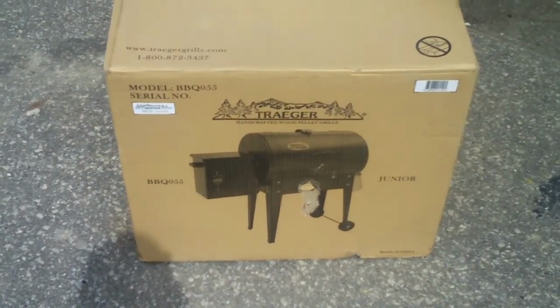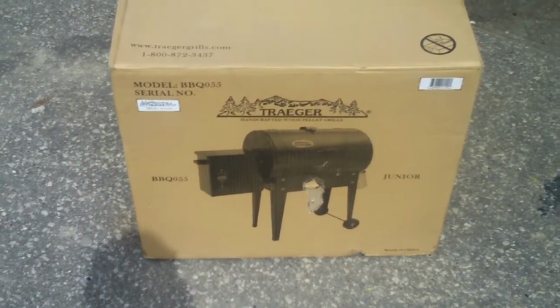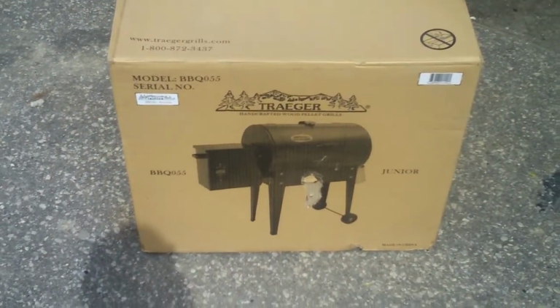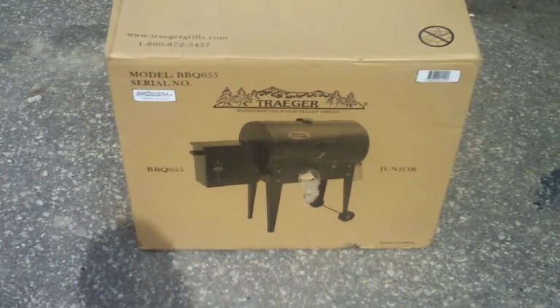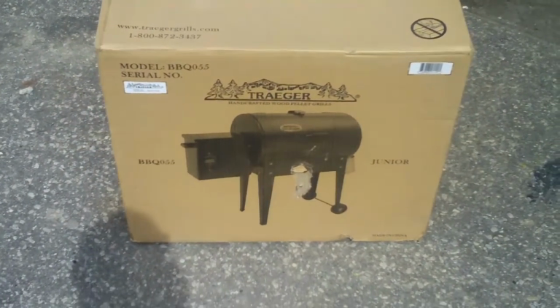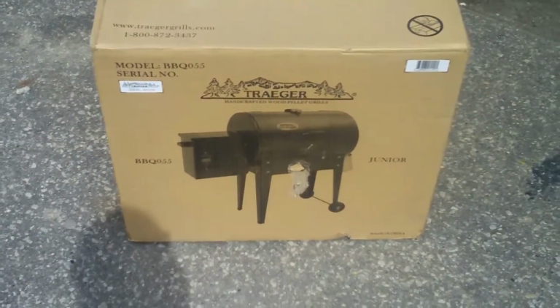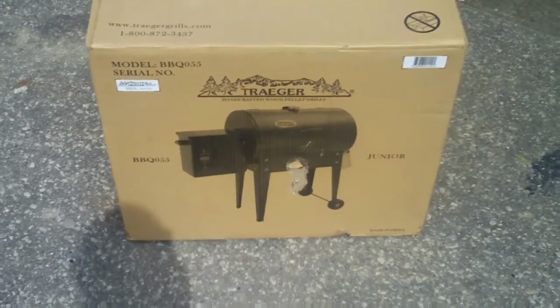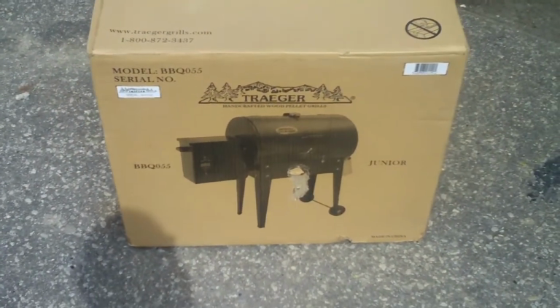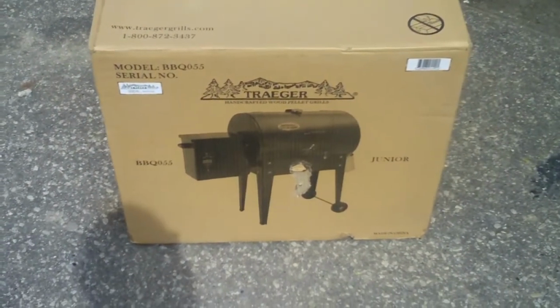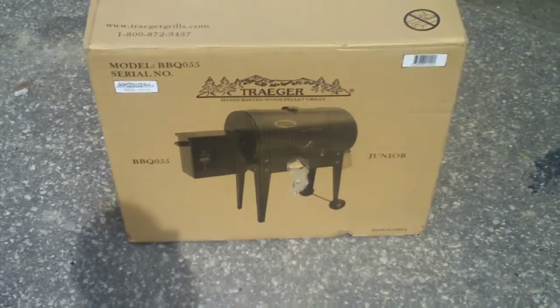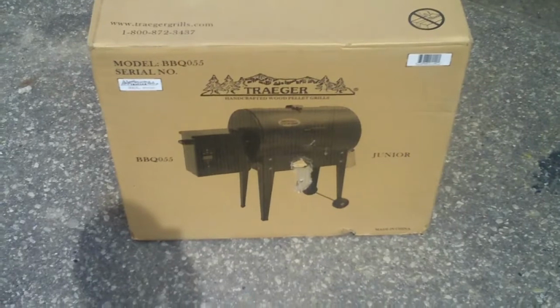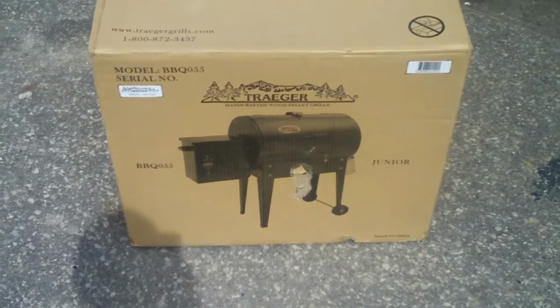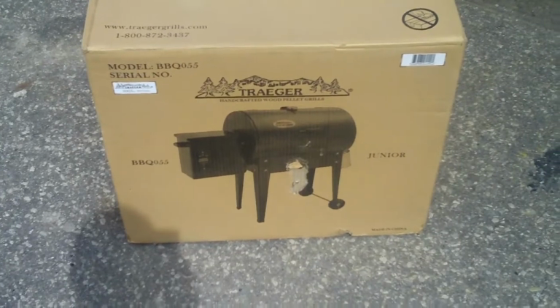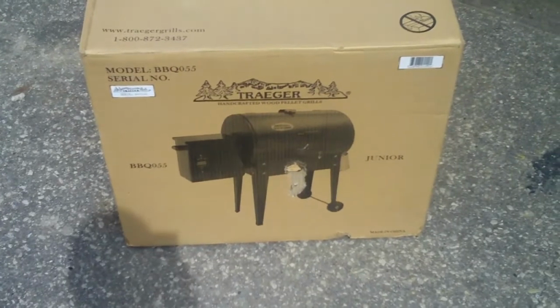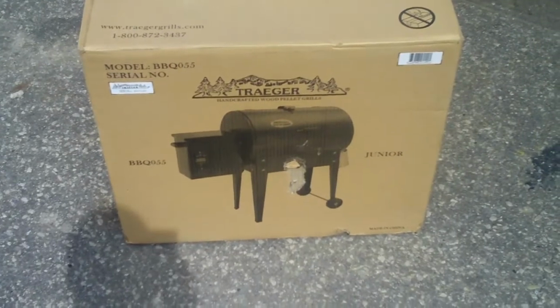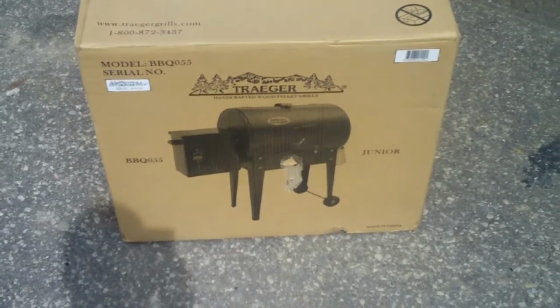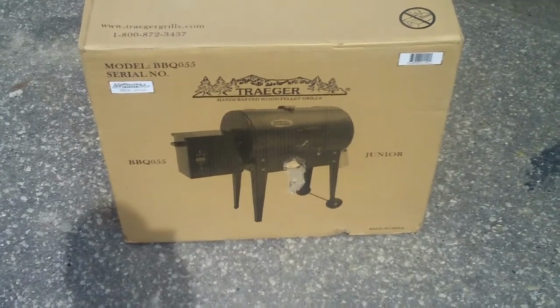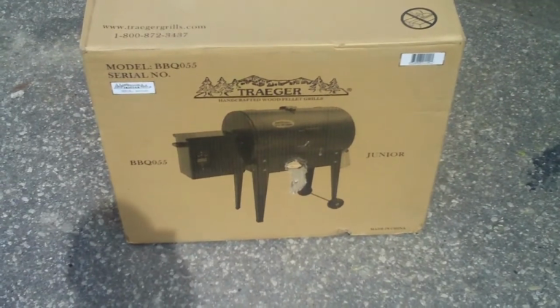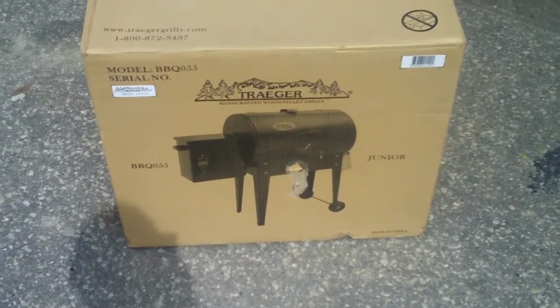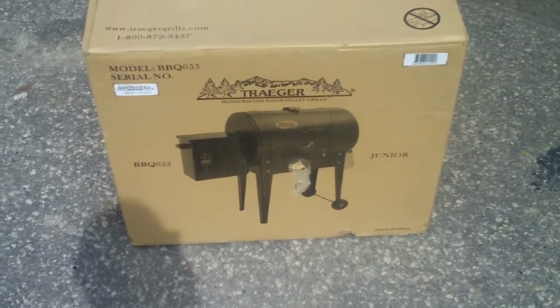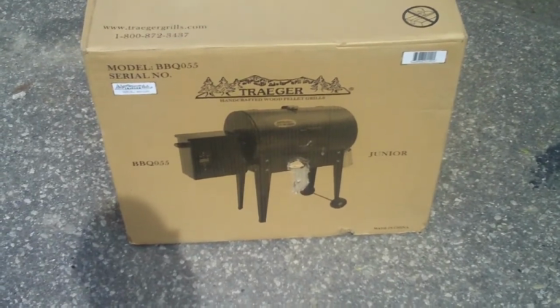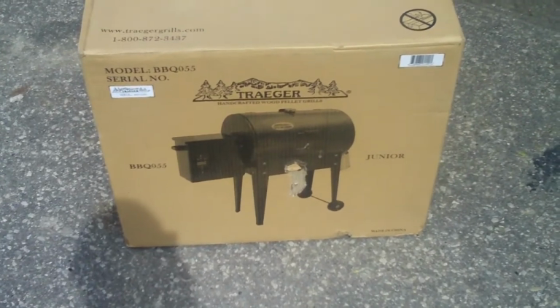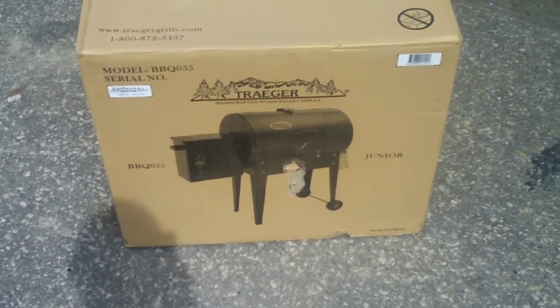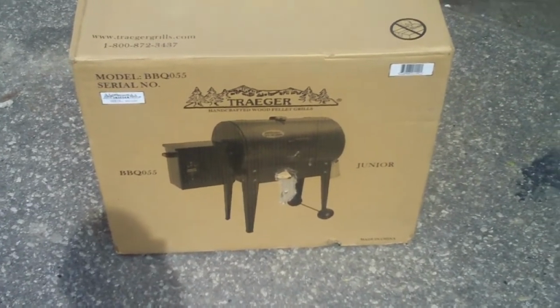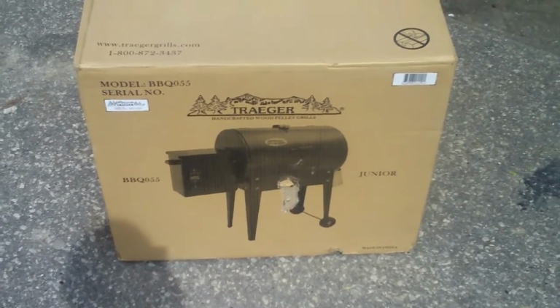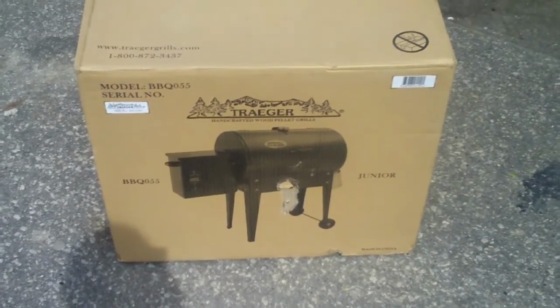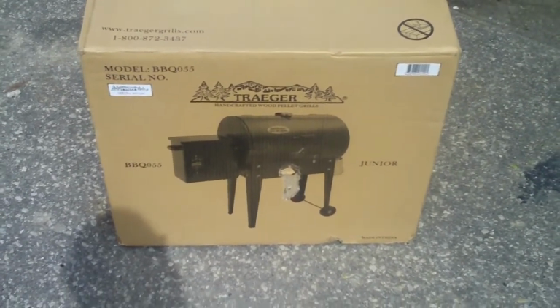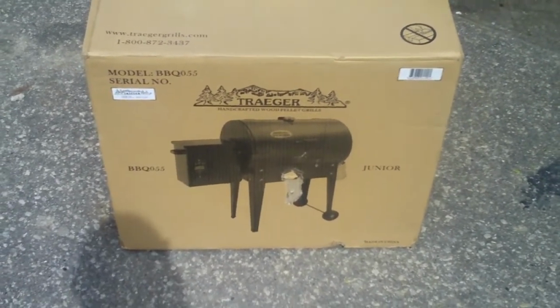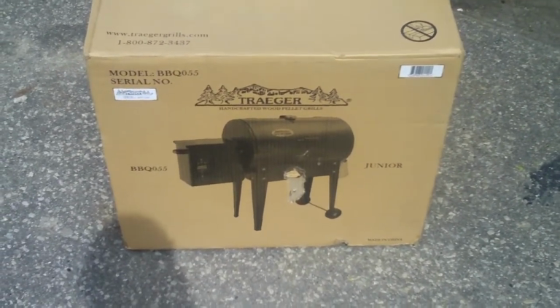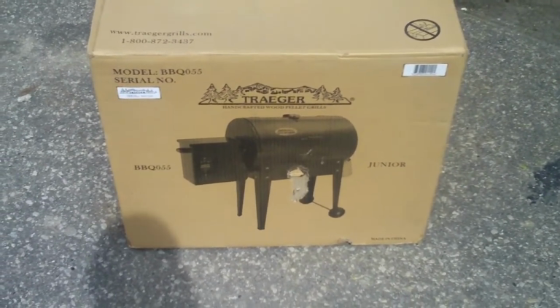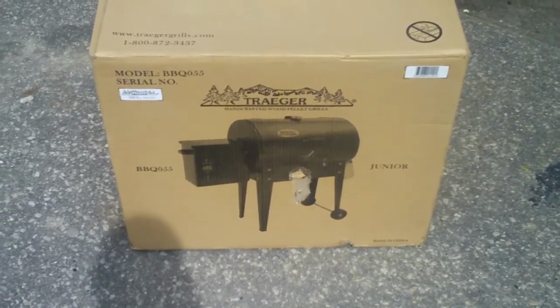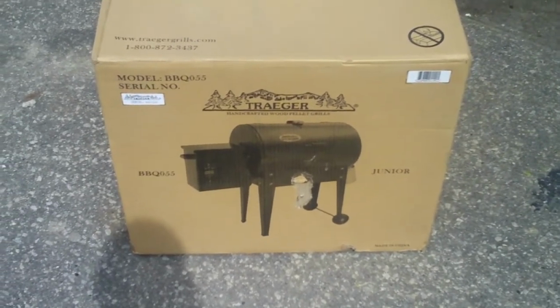Here we have a new Traeger grill. It's the model 55, which is the mini. We're going to open it up and put it together.